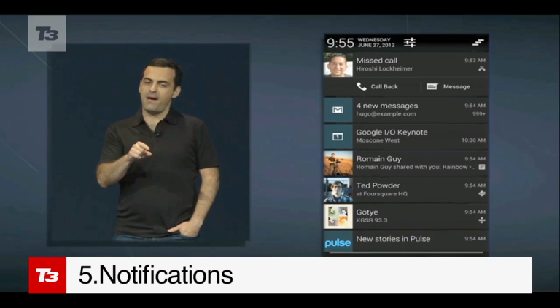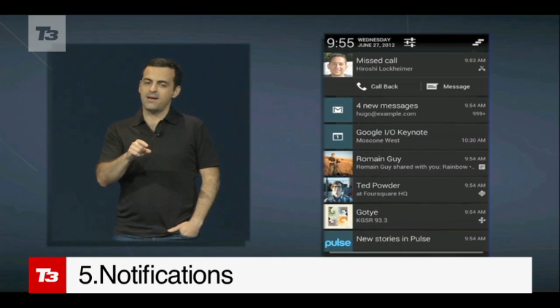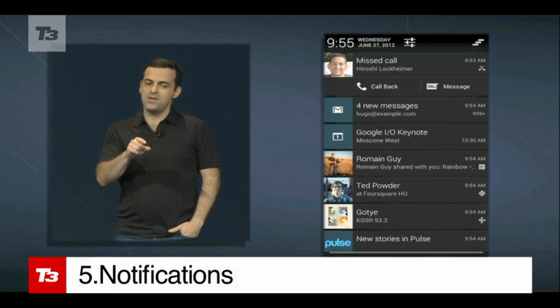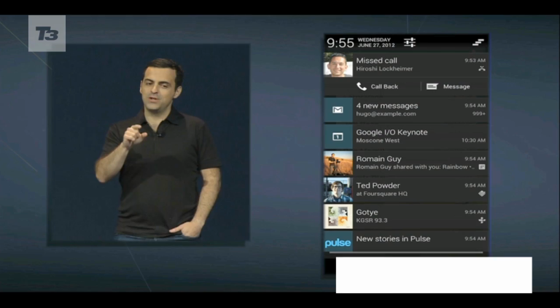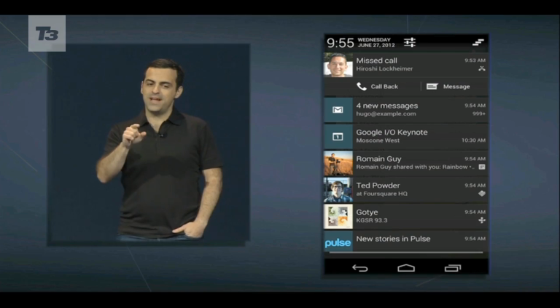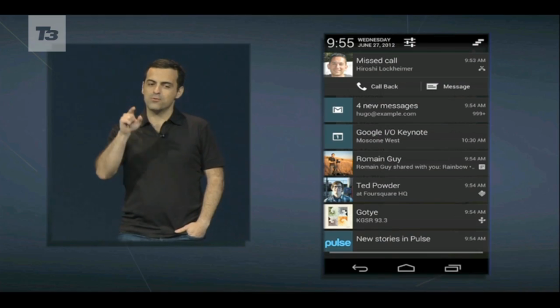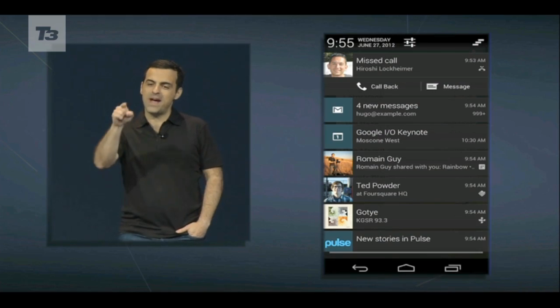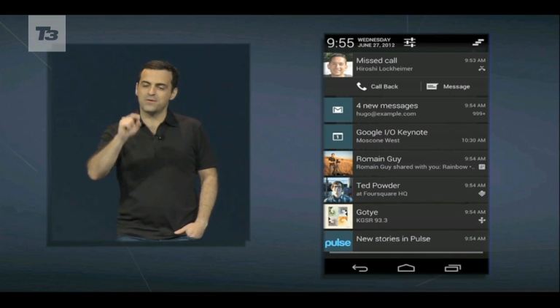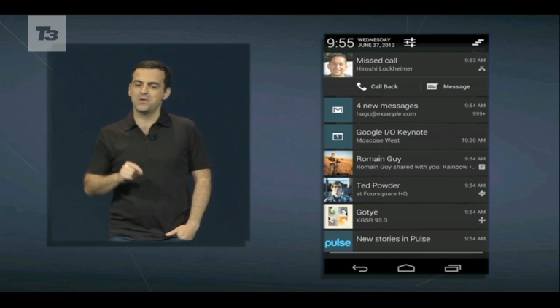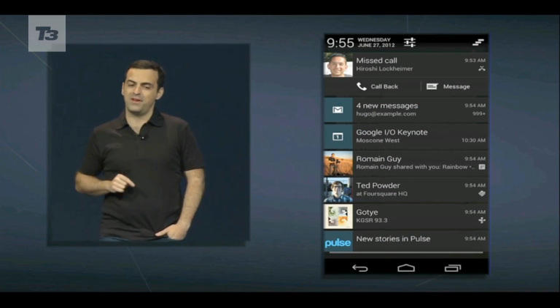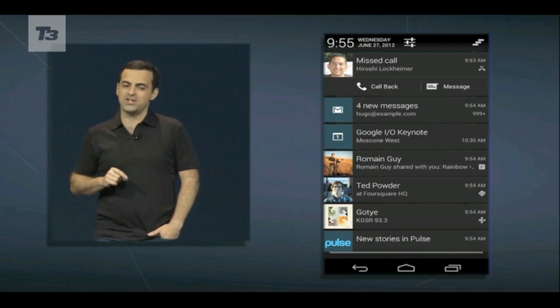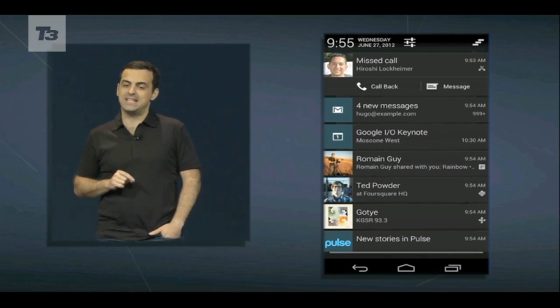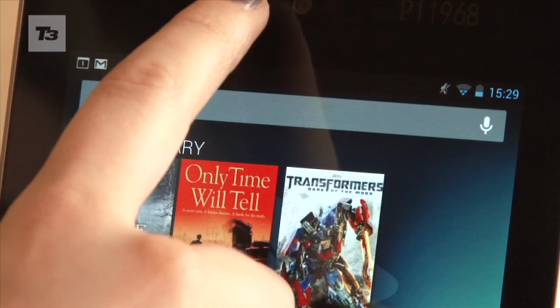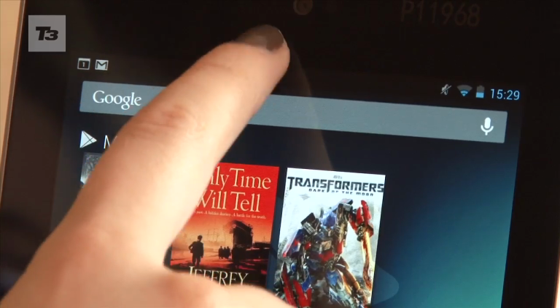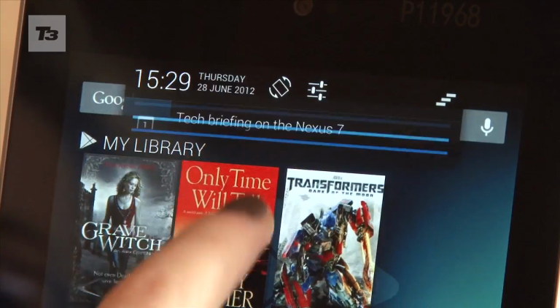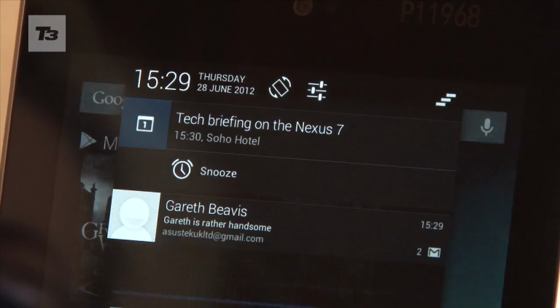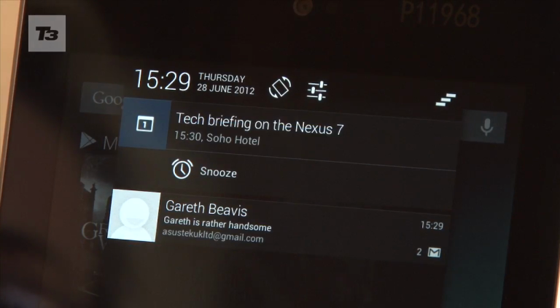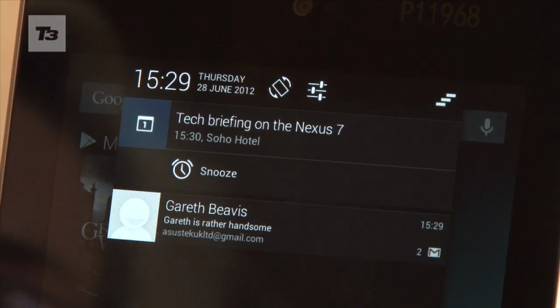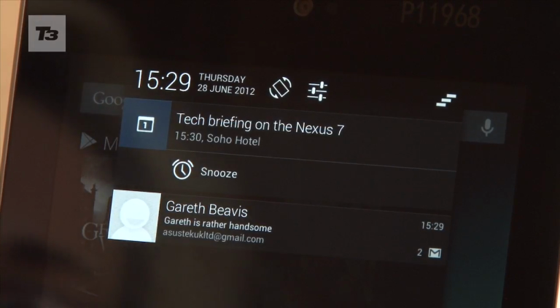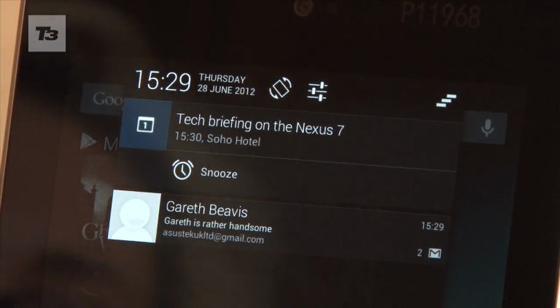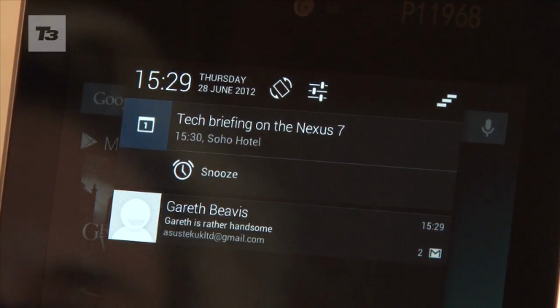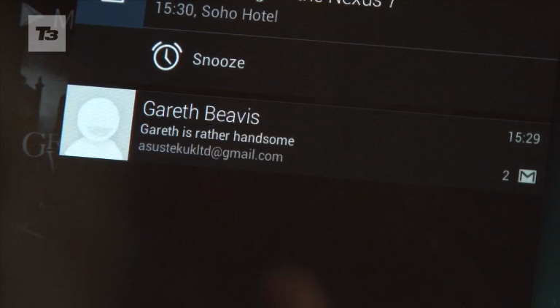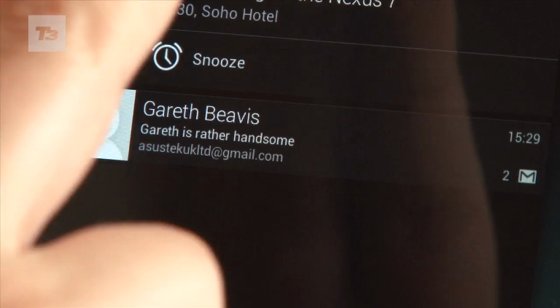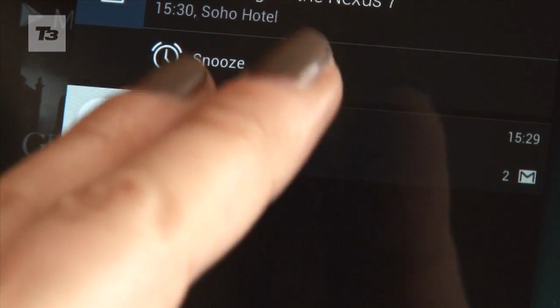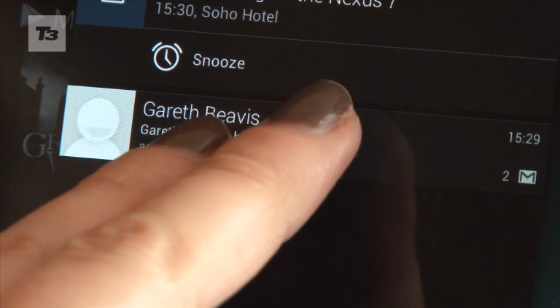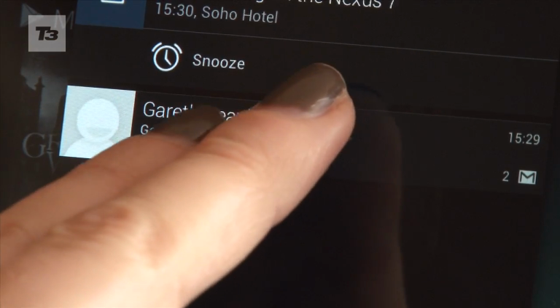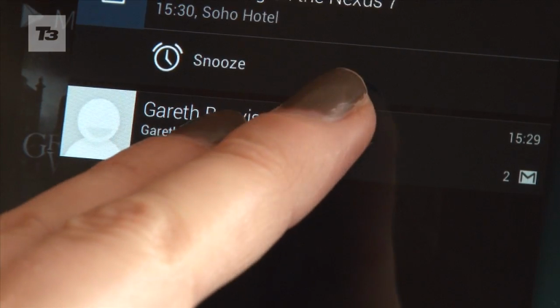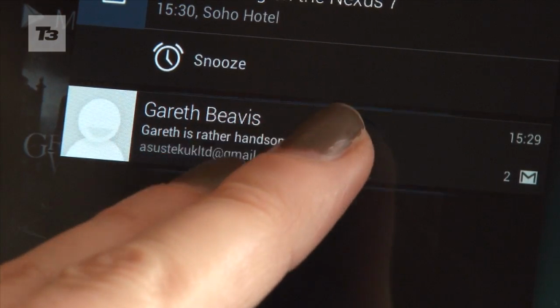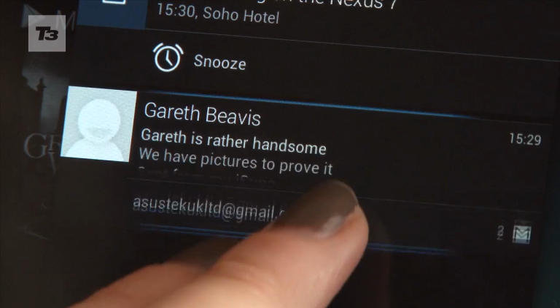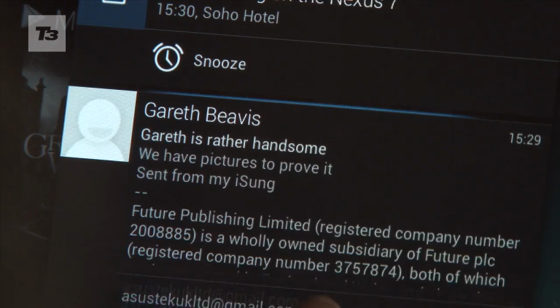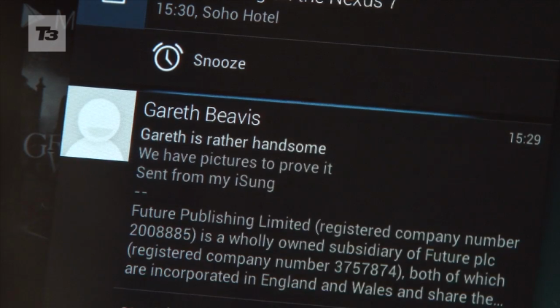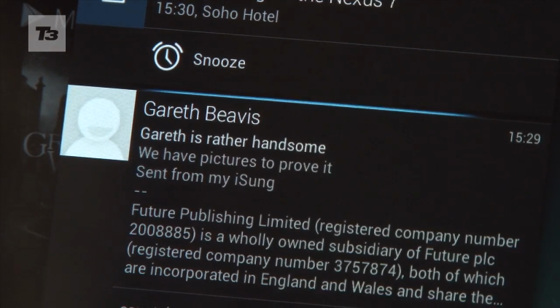A small but notable update: you can now view your notifications direct from the bar. Swipe to get rid of them, and double-finger swipe for more information.